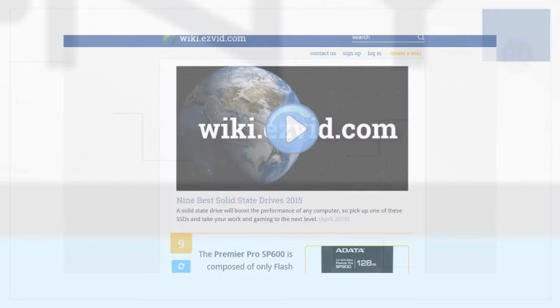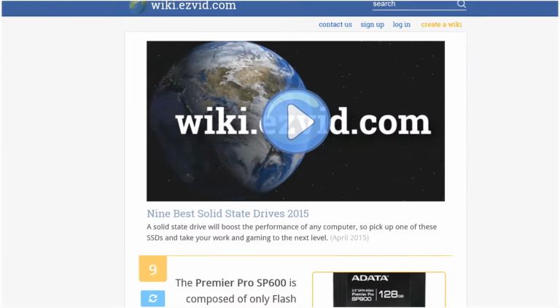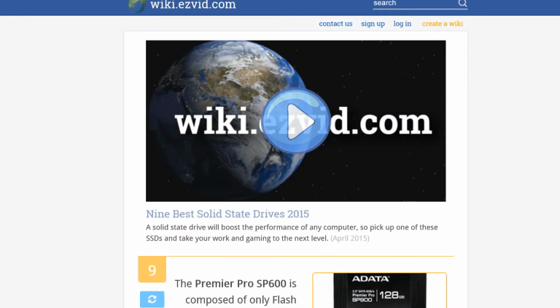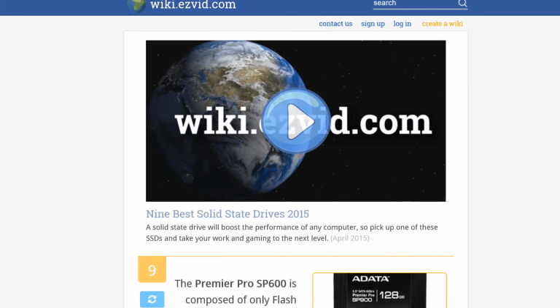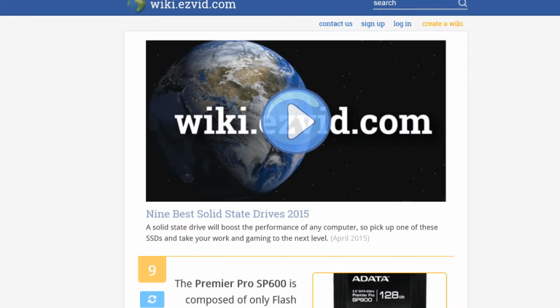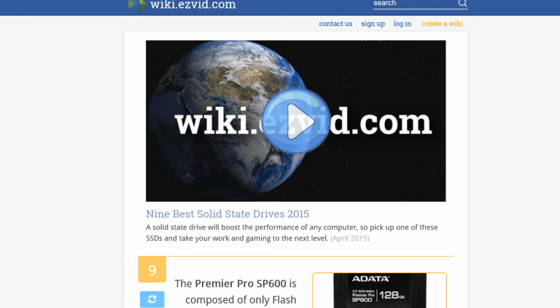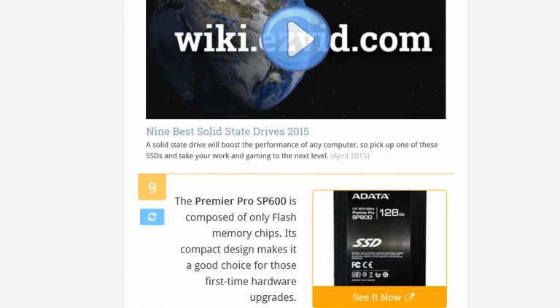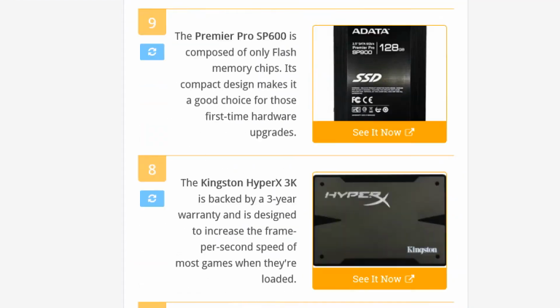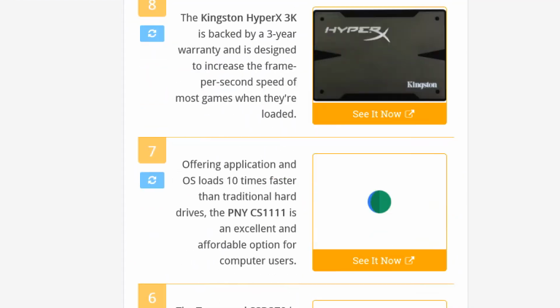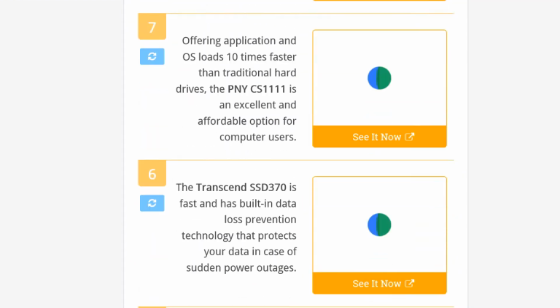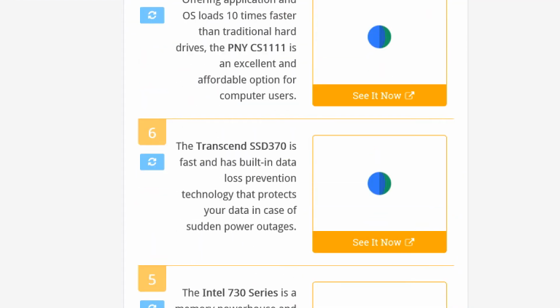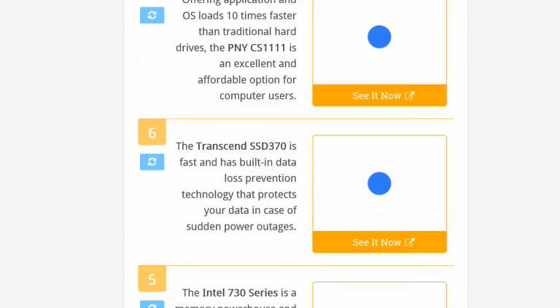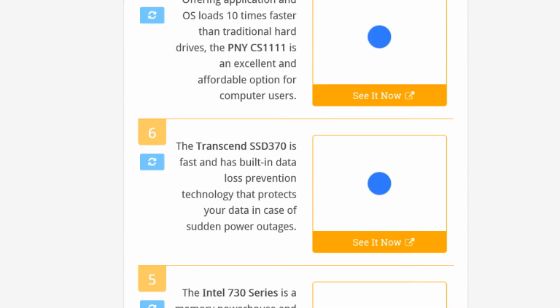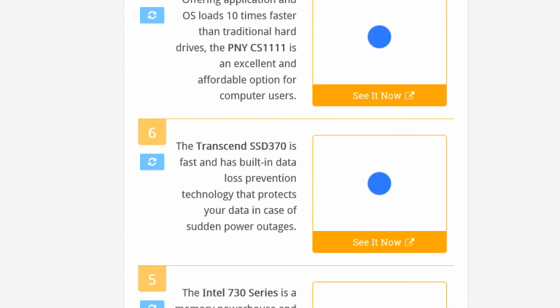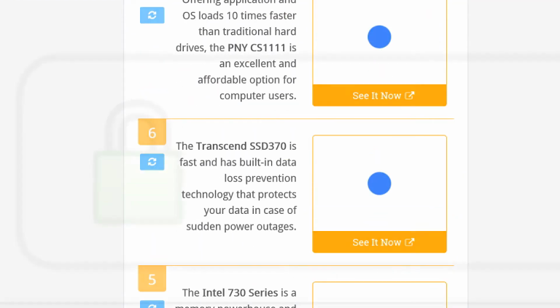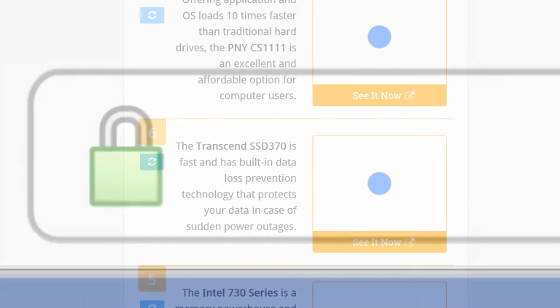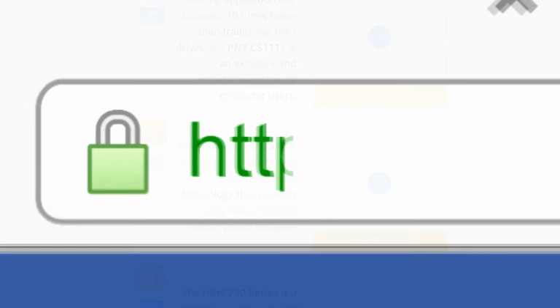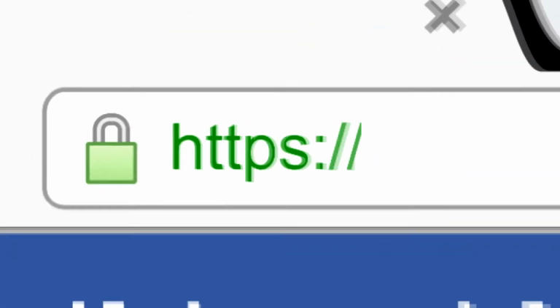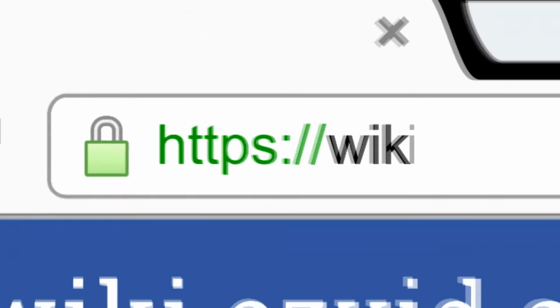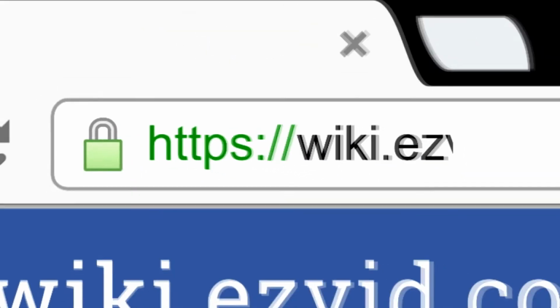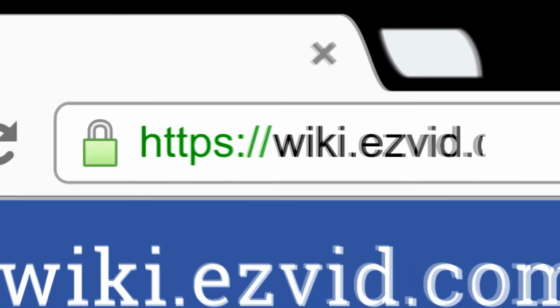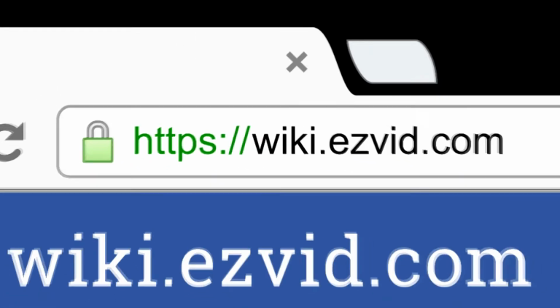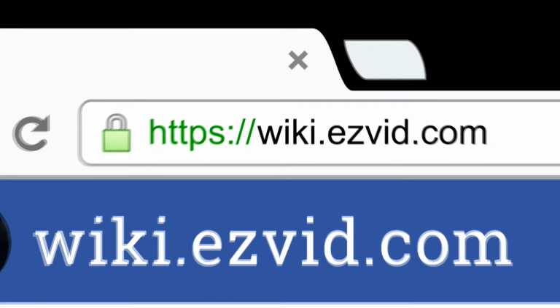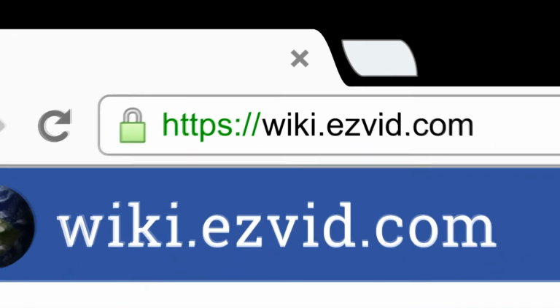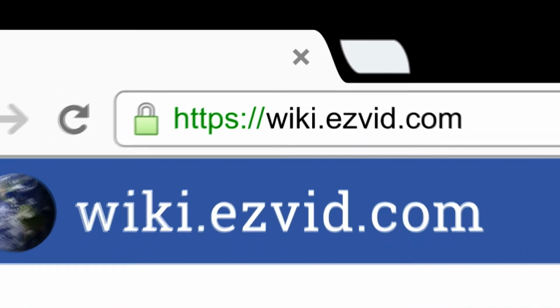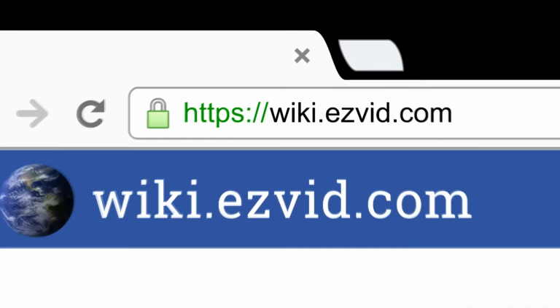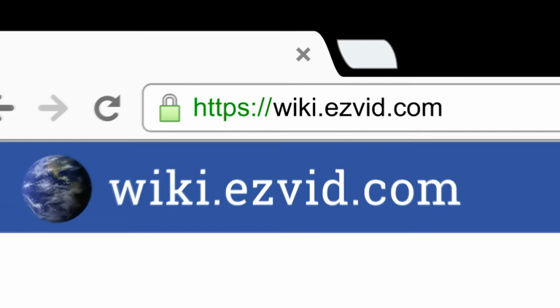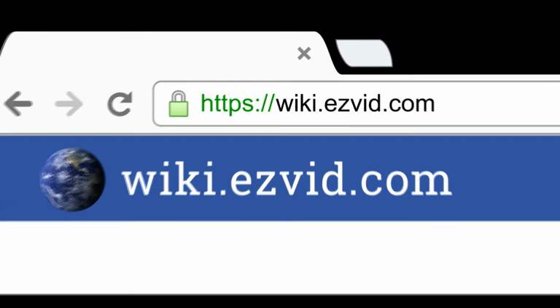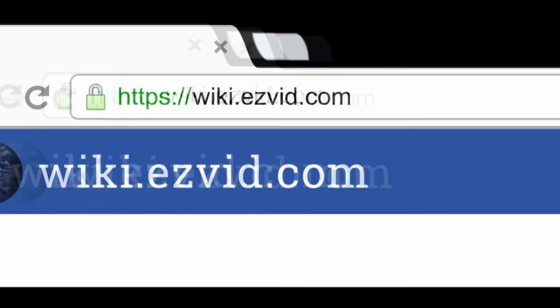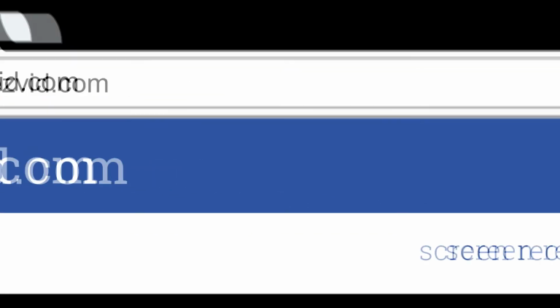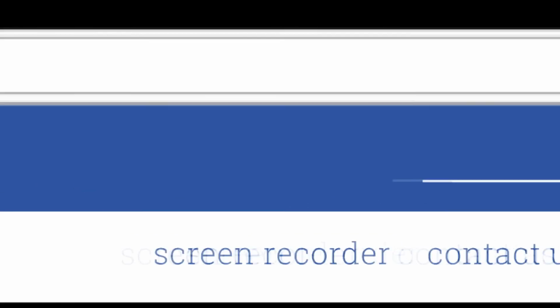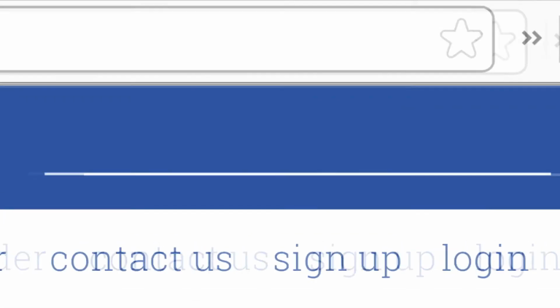To see all this stuff, go to wiki.easyvid.com and search for SSDs or click beneath this video.